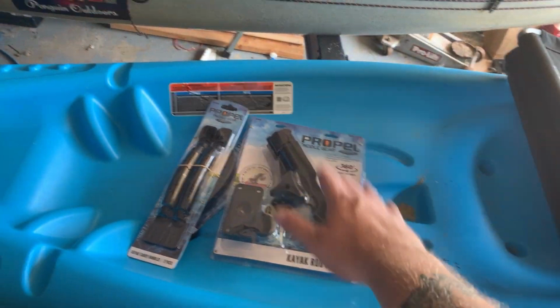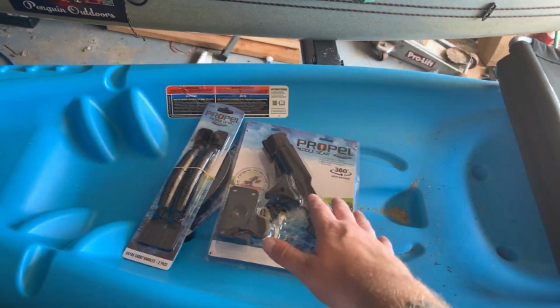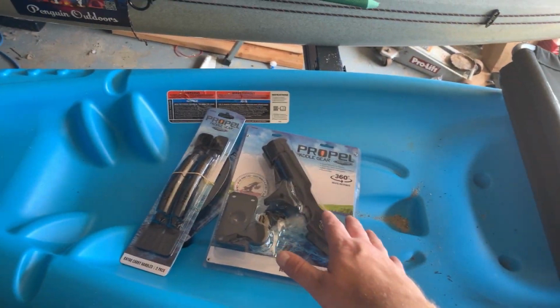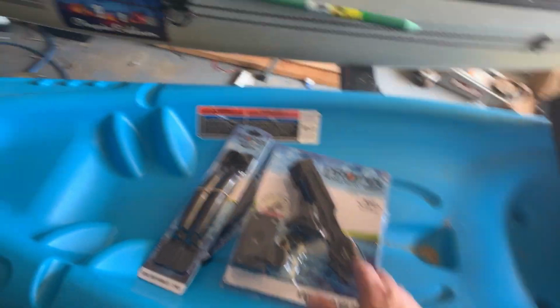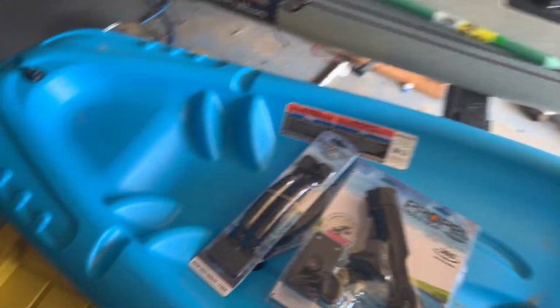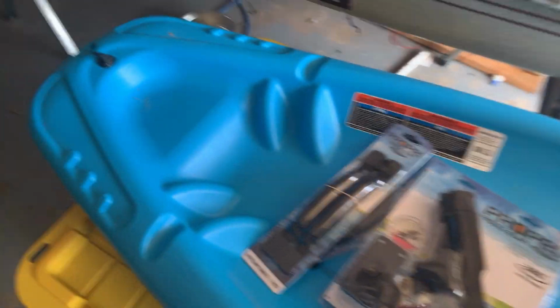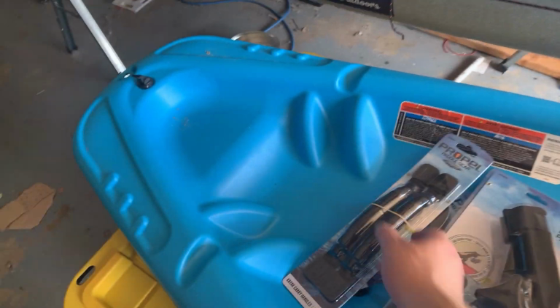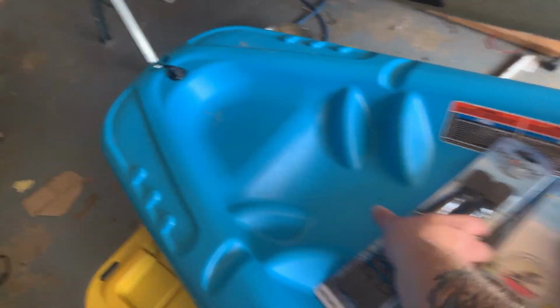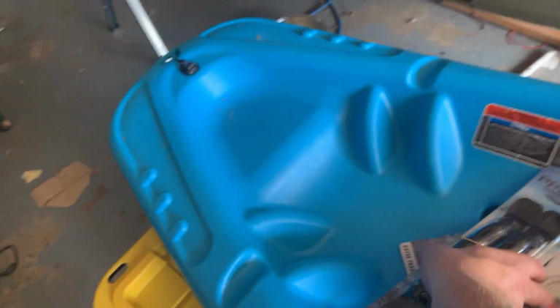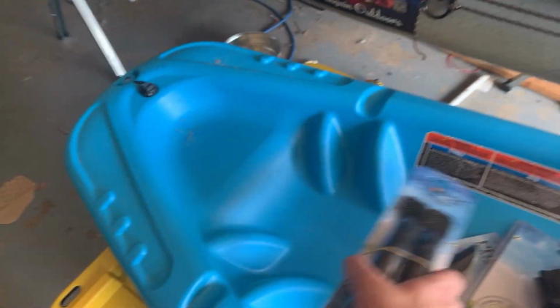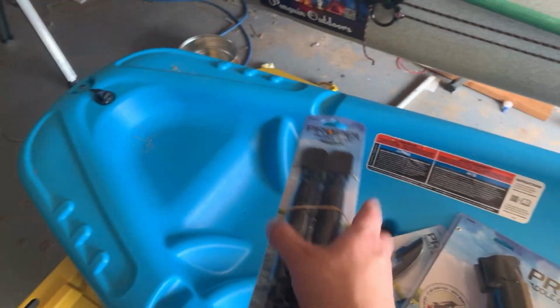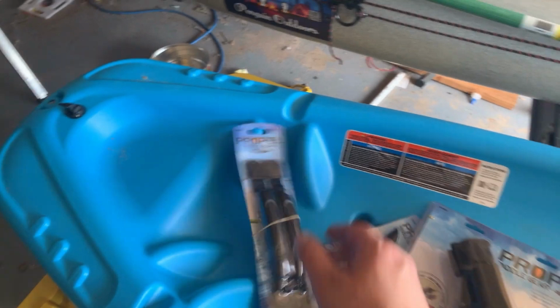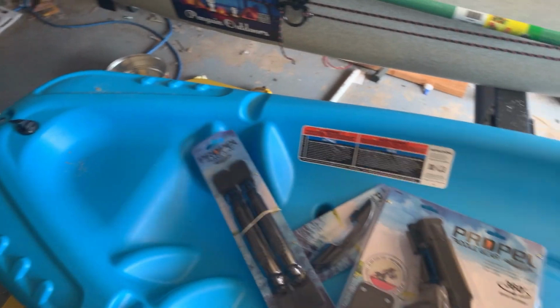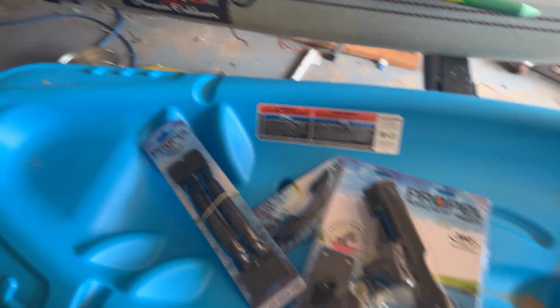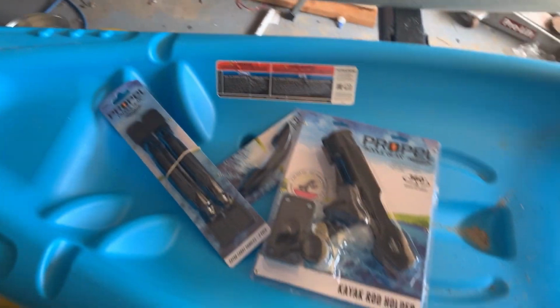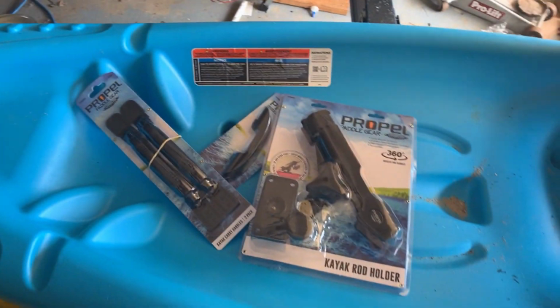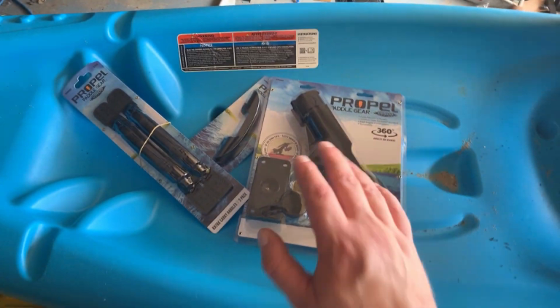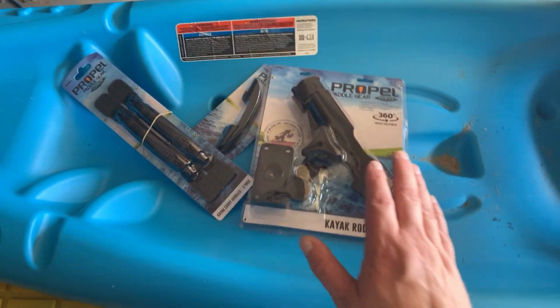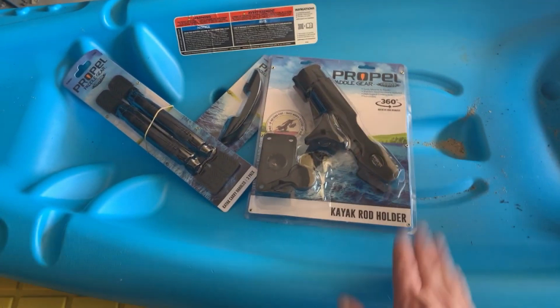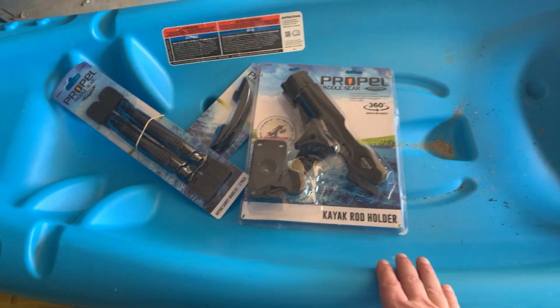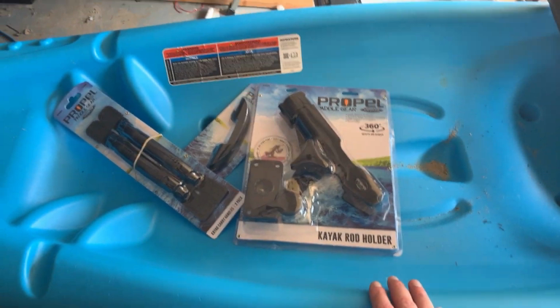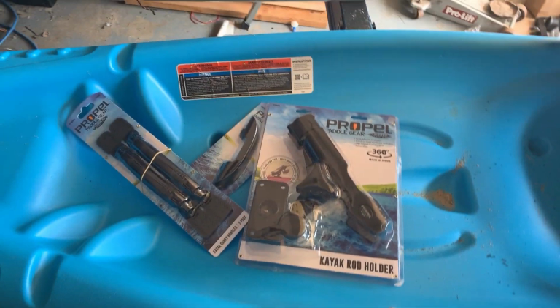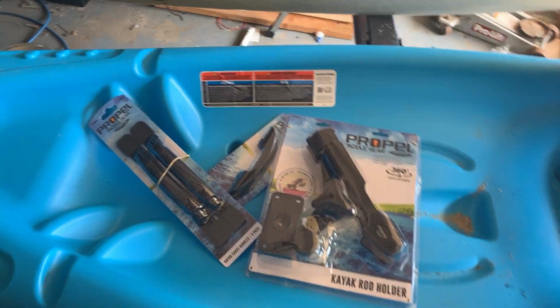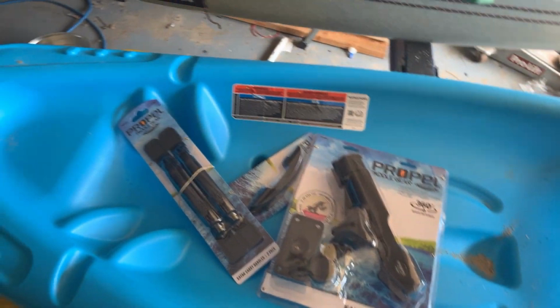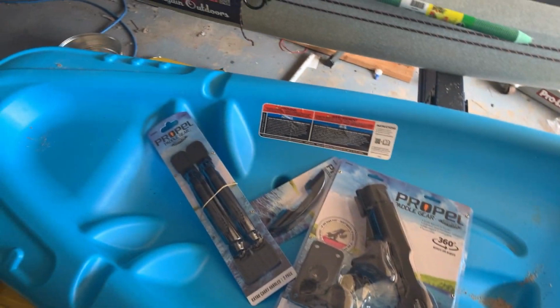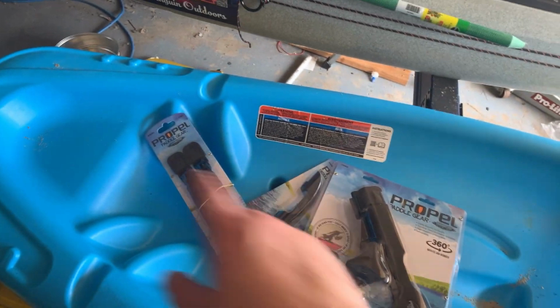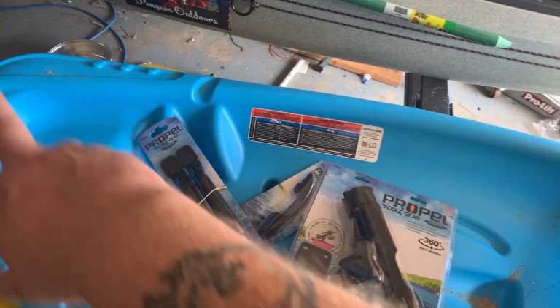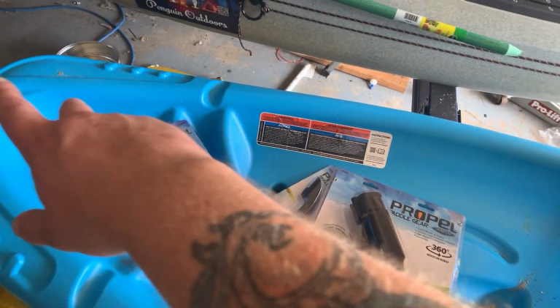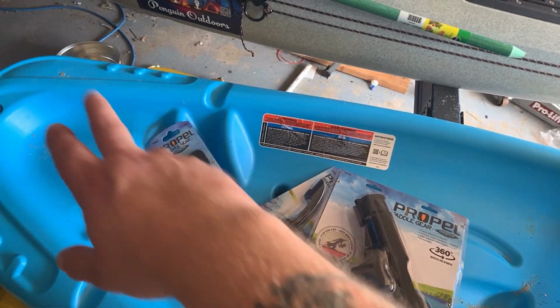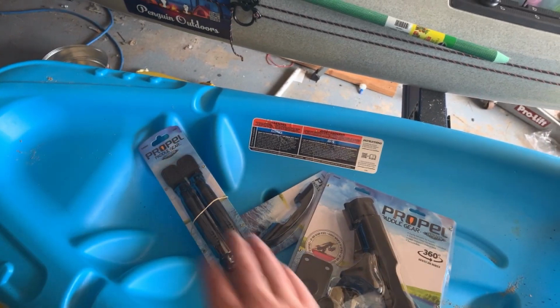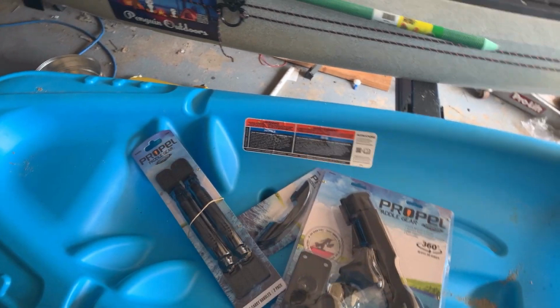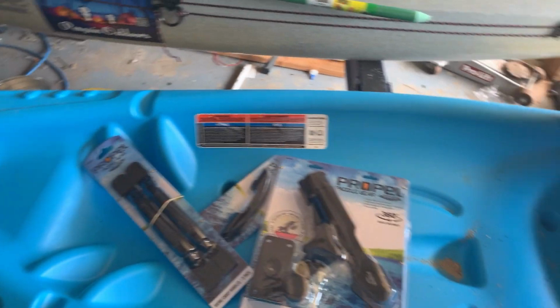We're going to put stadium seating in this thing, we're going to put a rod holder in, some carry handles, a paddle clip, and we're going to toss in a GoPro mount or two for her cameras.